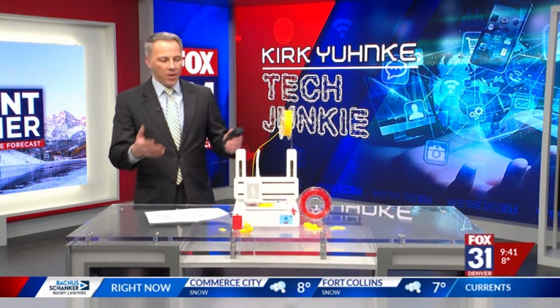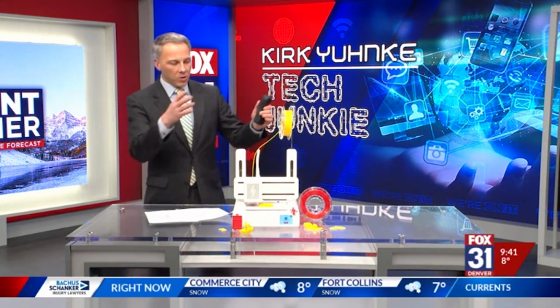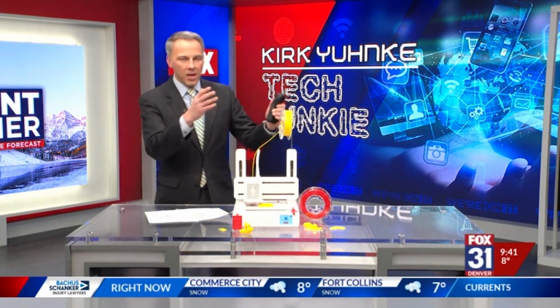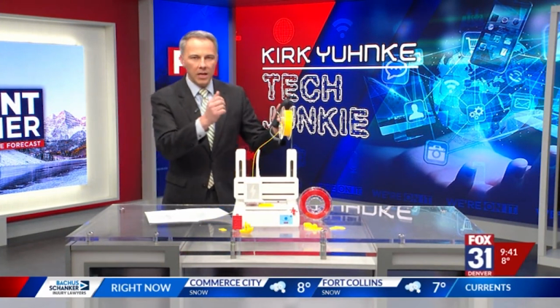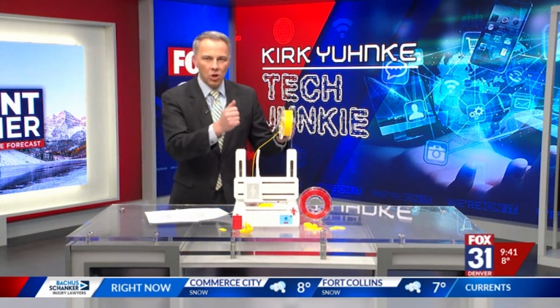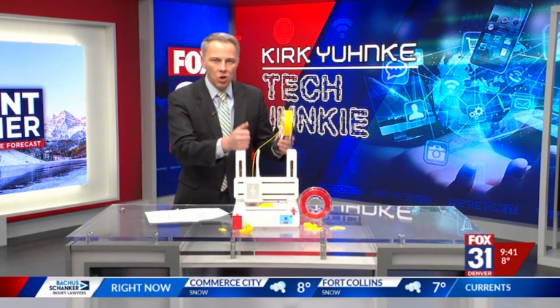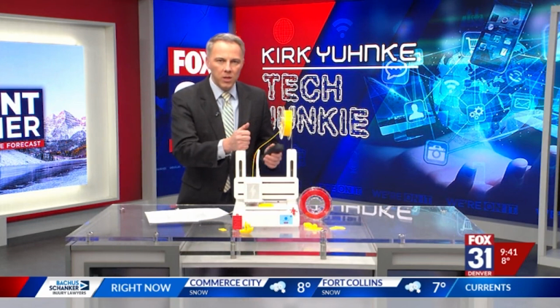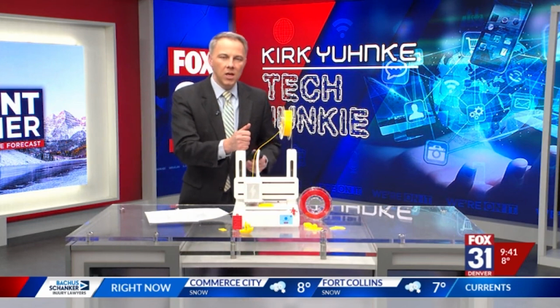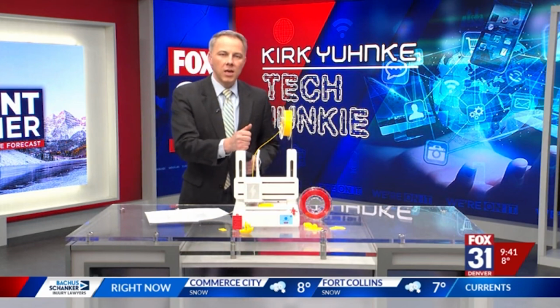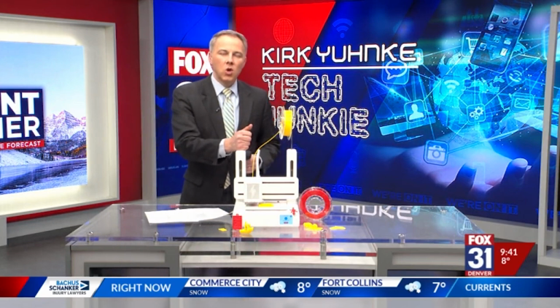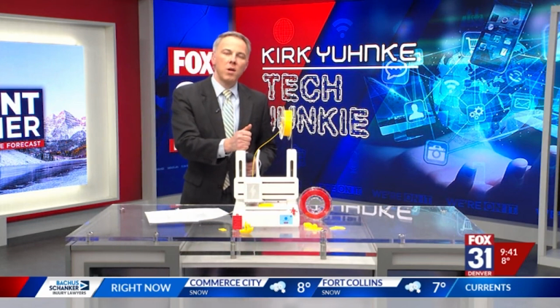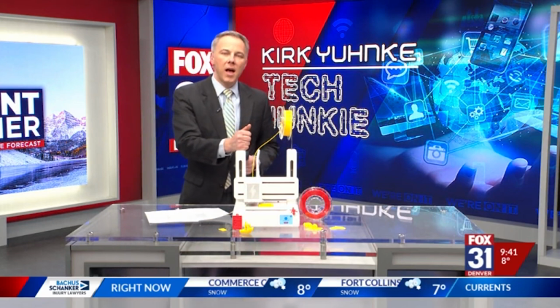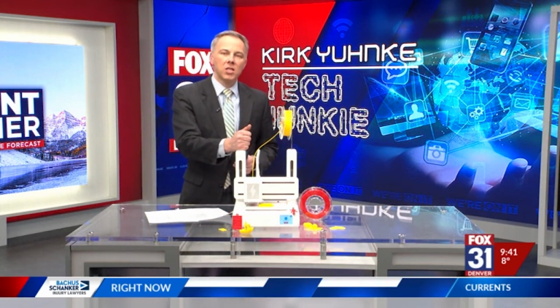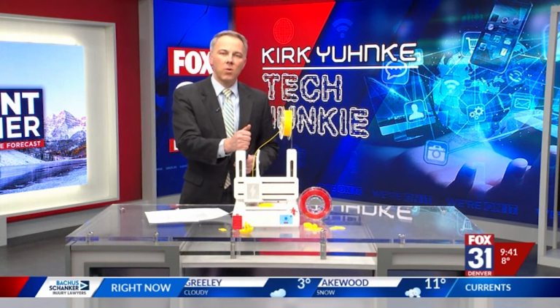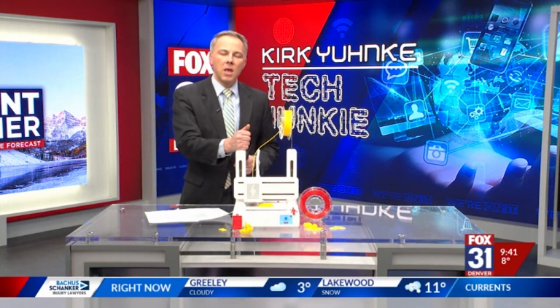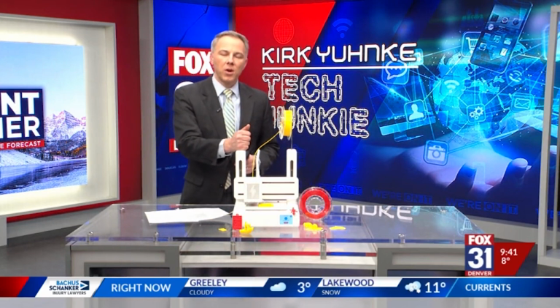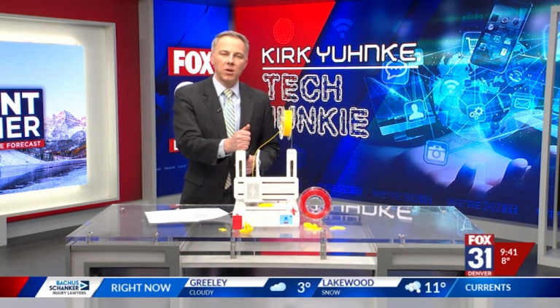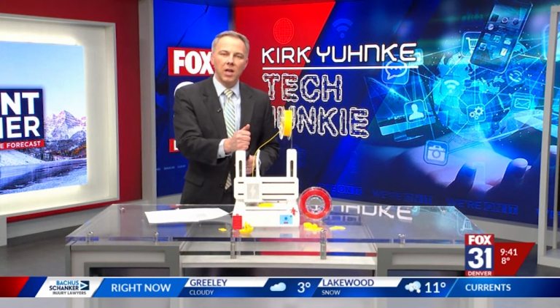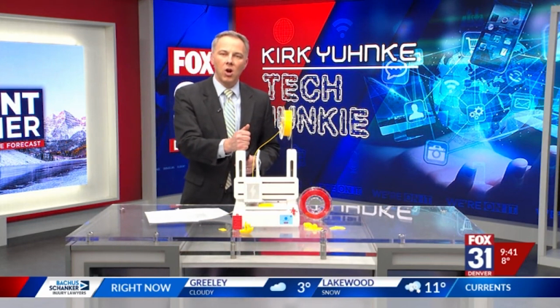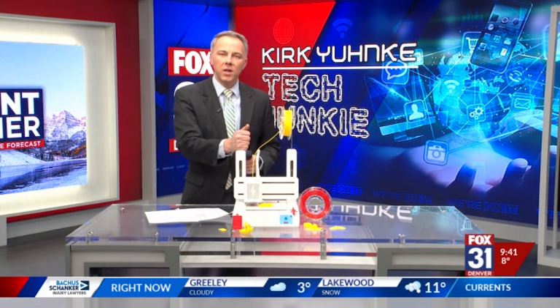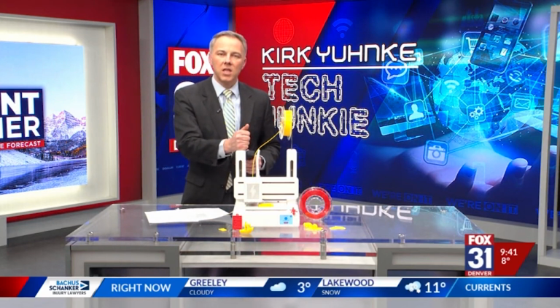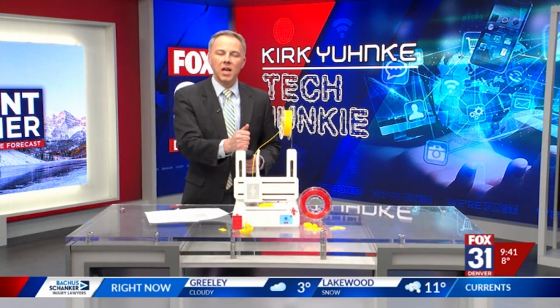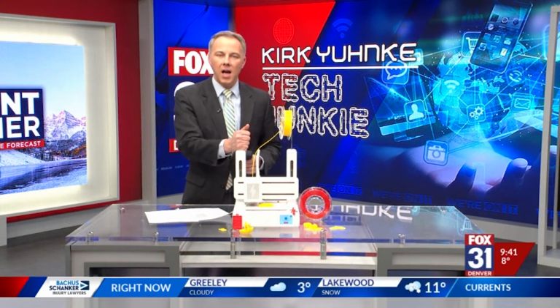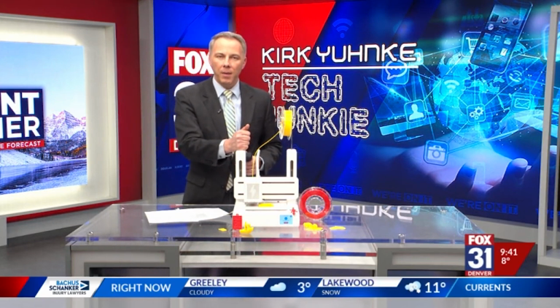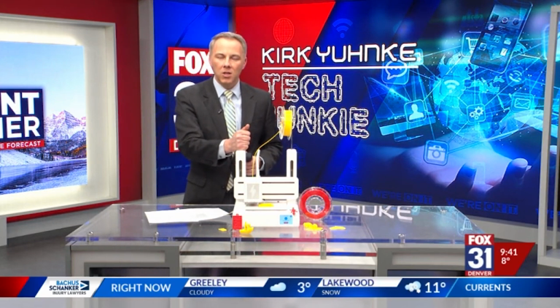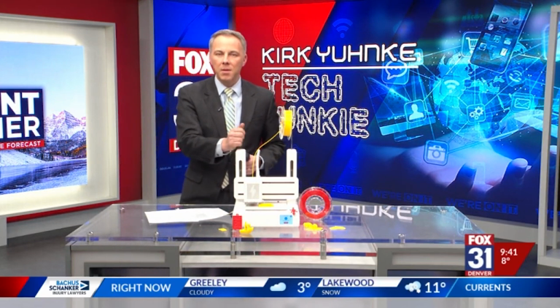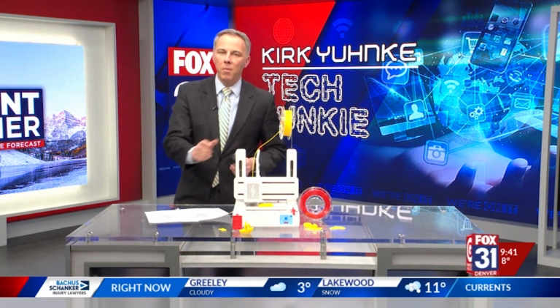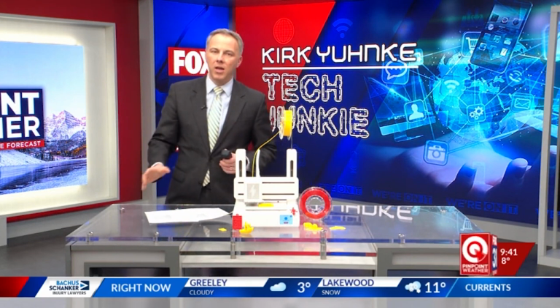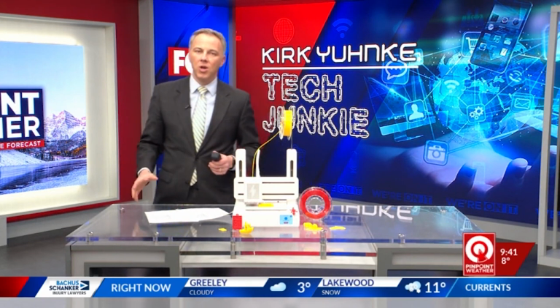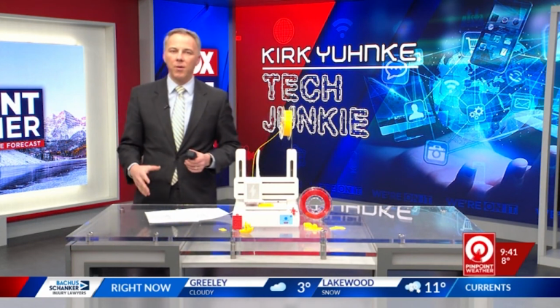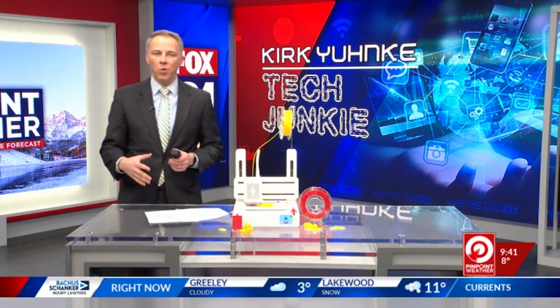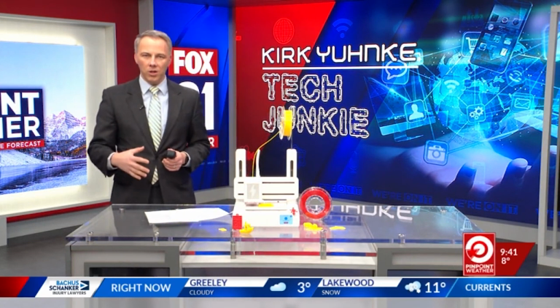This right here is the newest Toybox 3D printer. They call this the Comet. Let me go back and show you how it works.